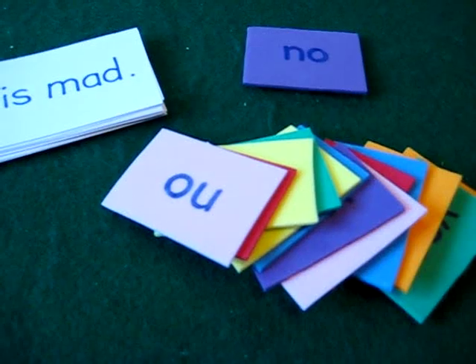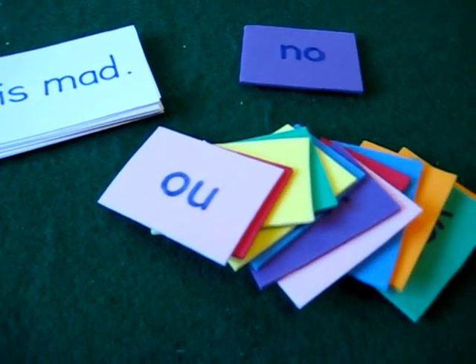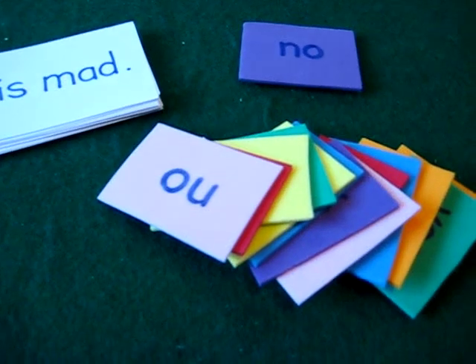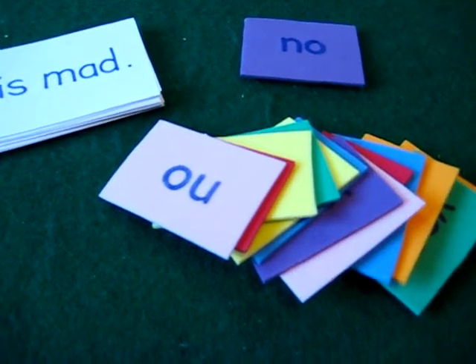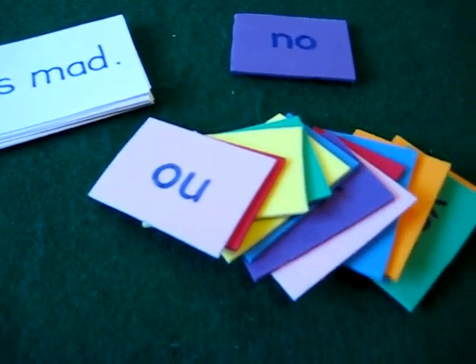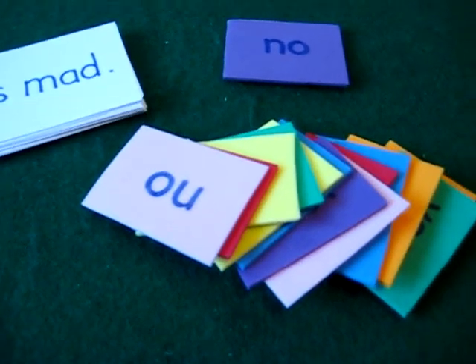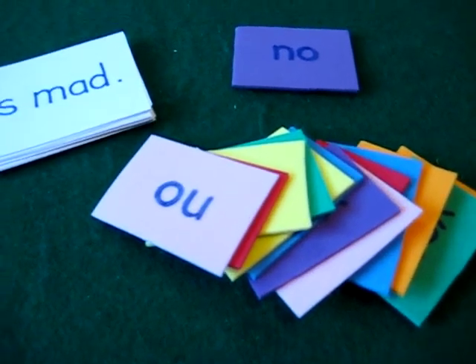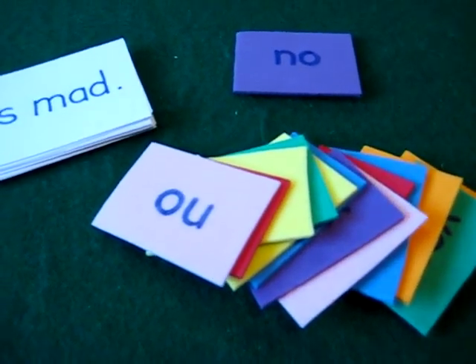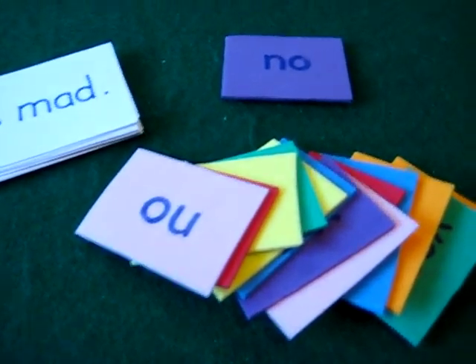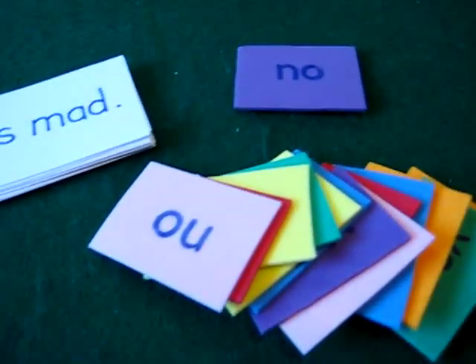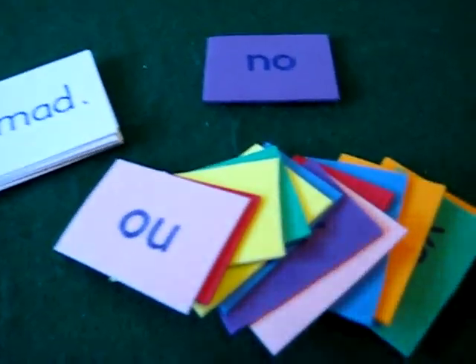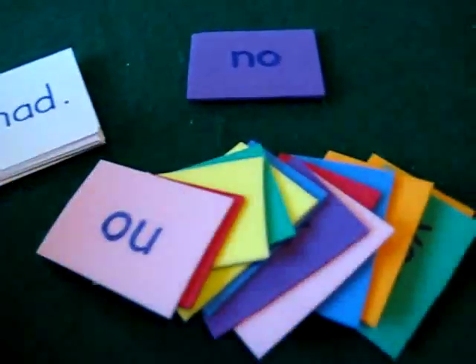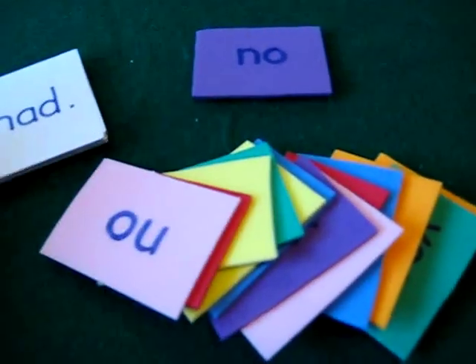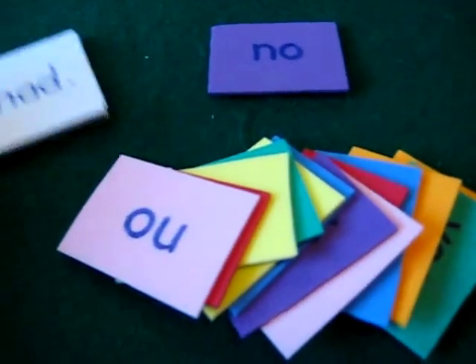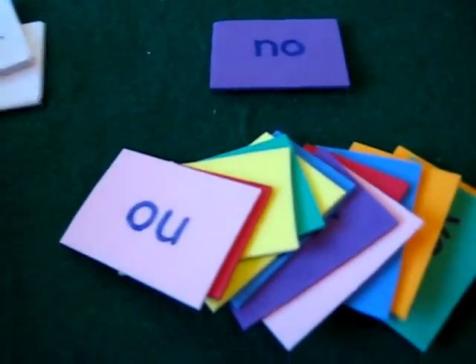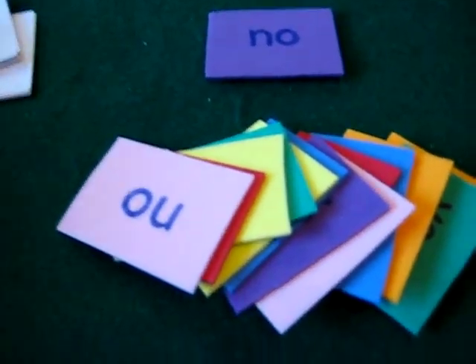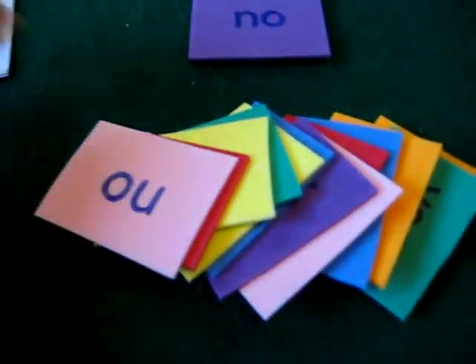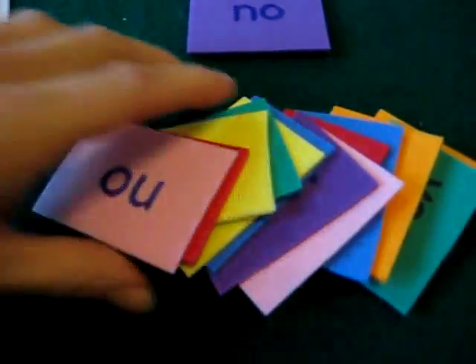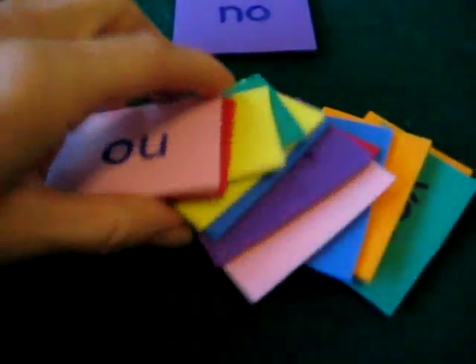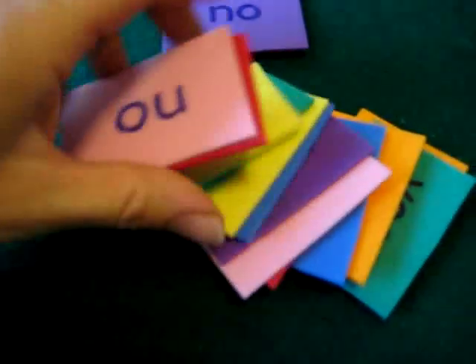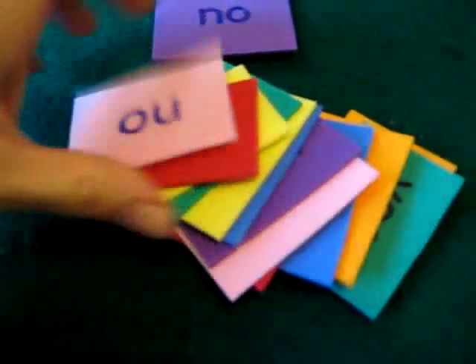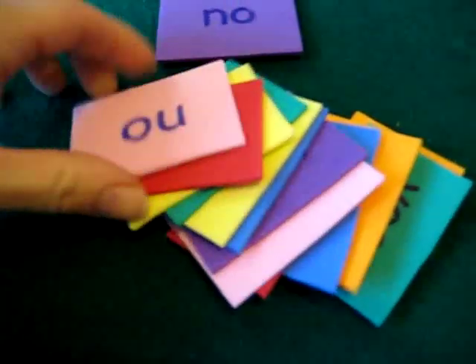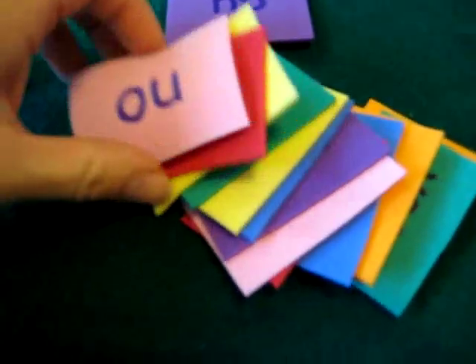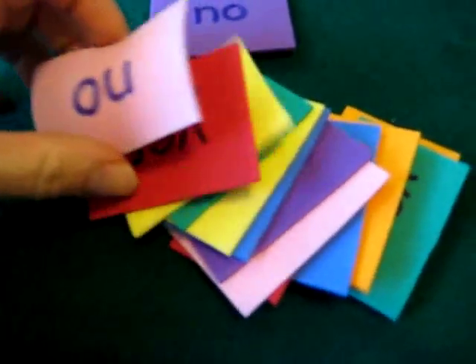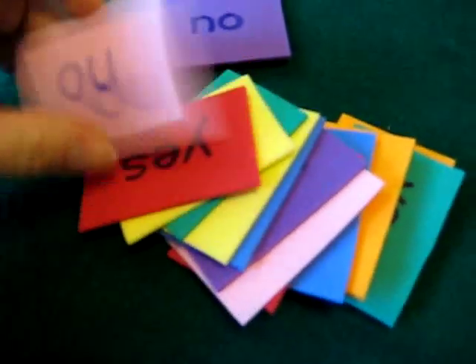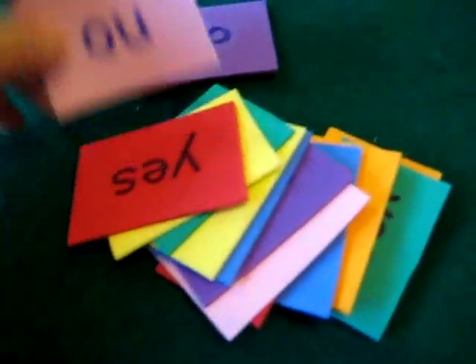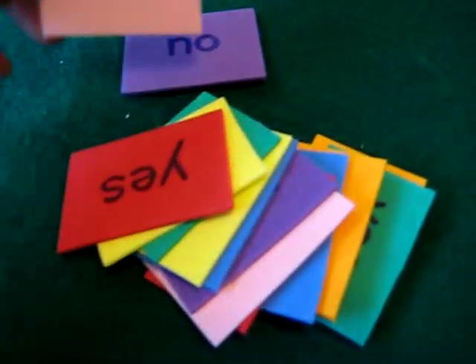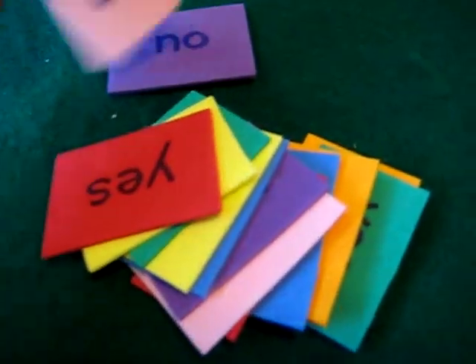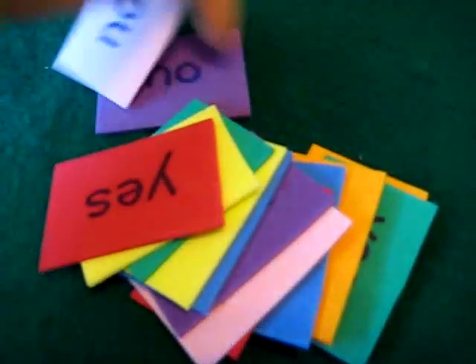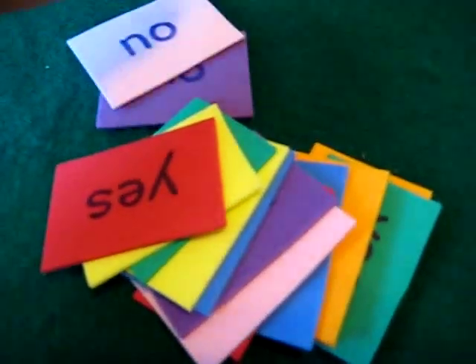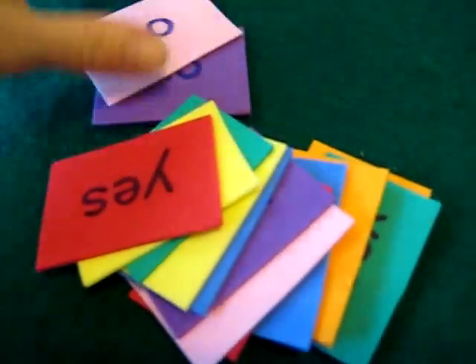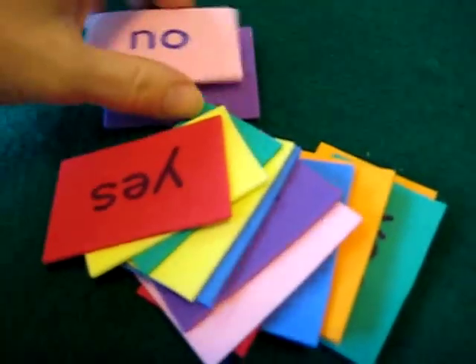We call this game our yes-no game. It's lots of fun, as you'll see.